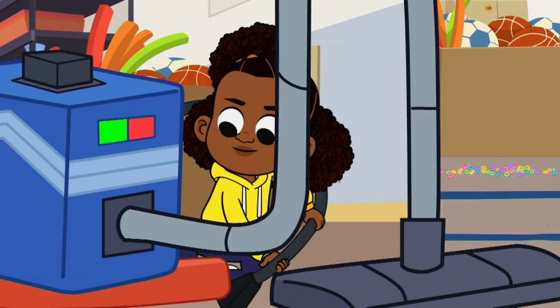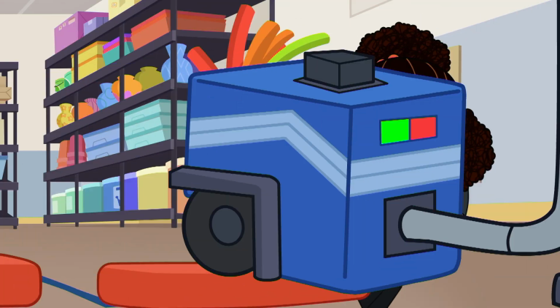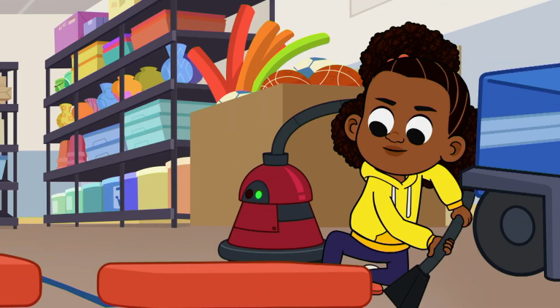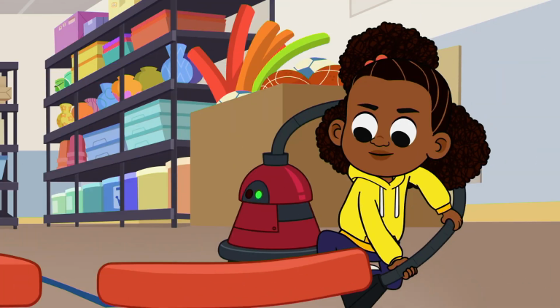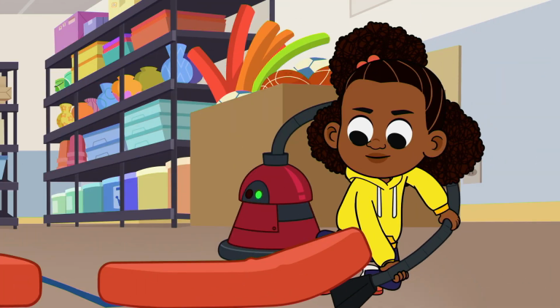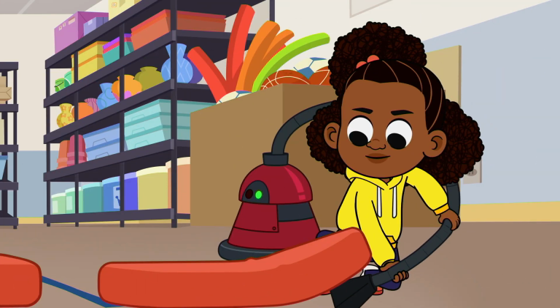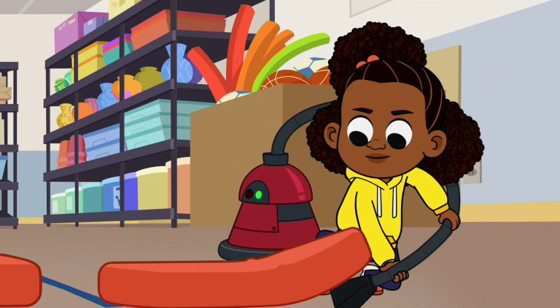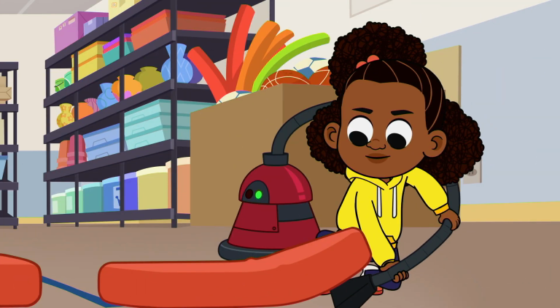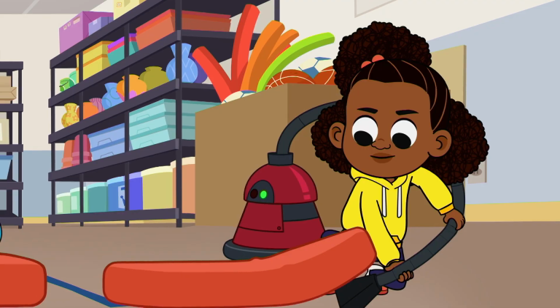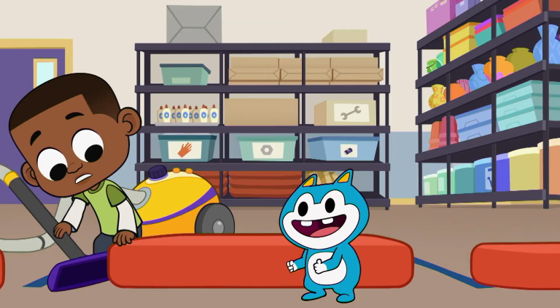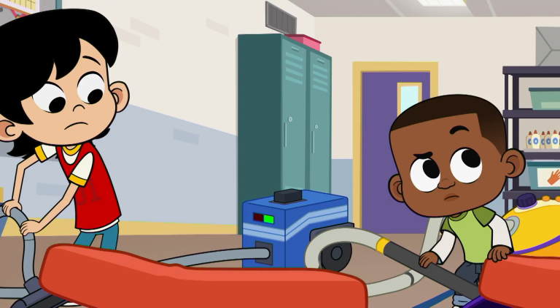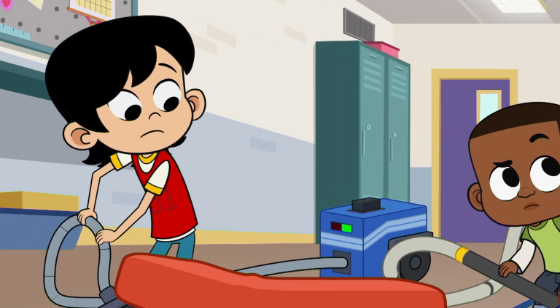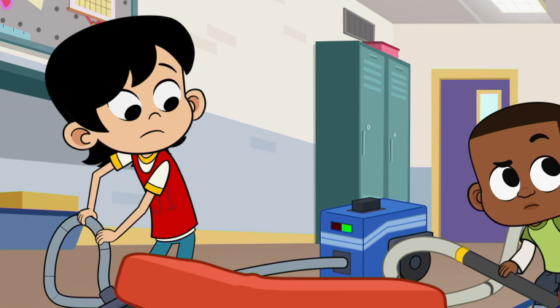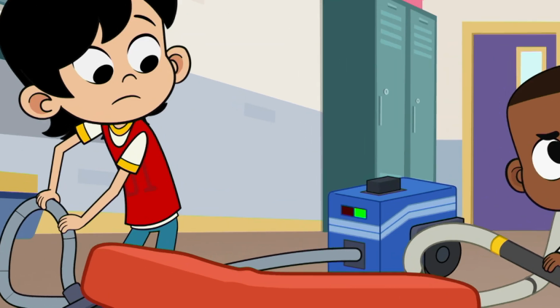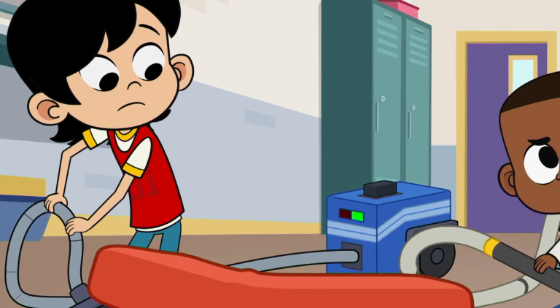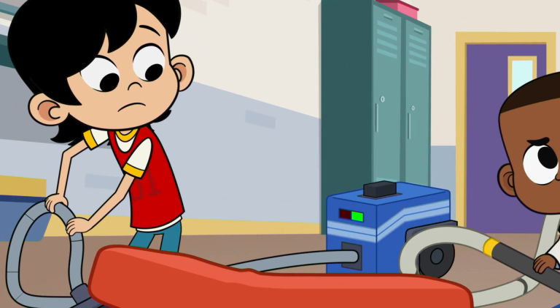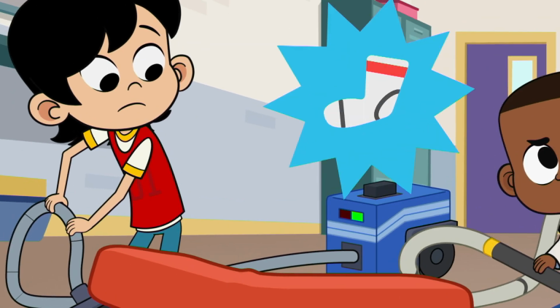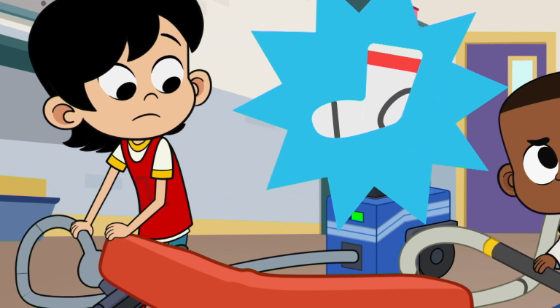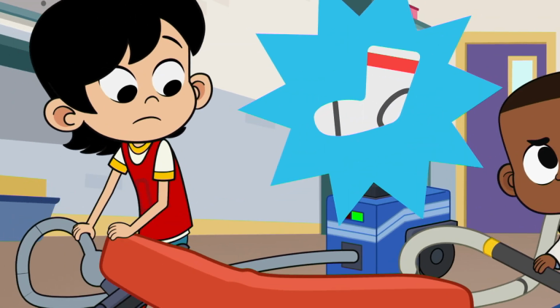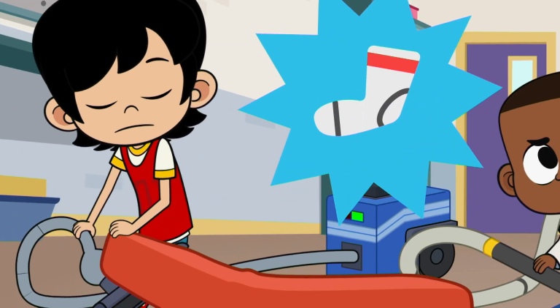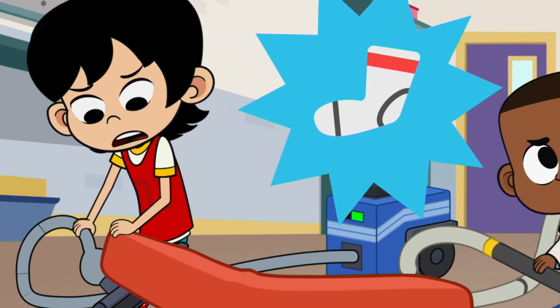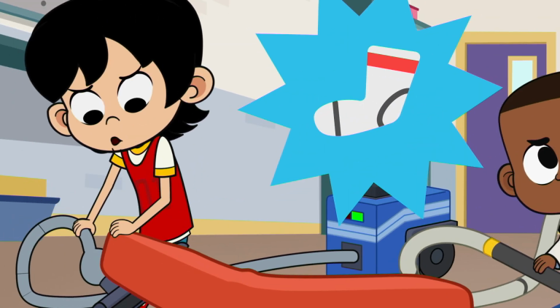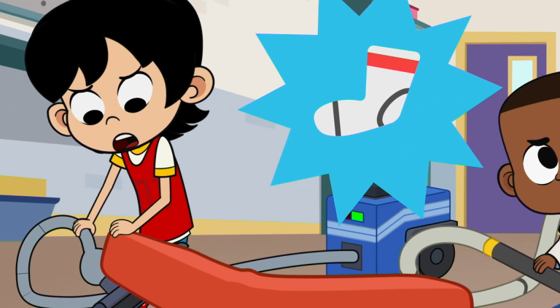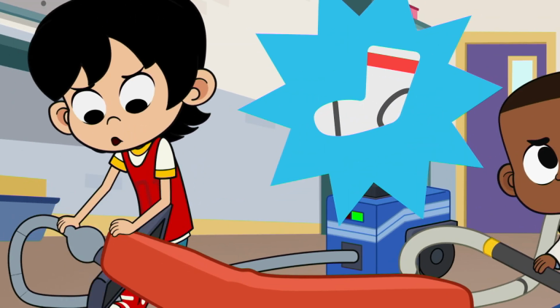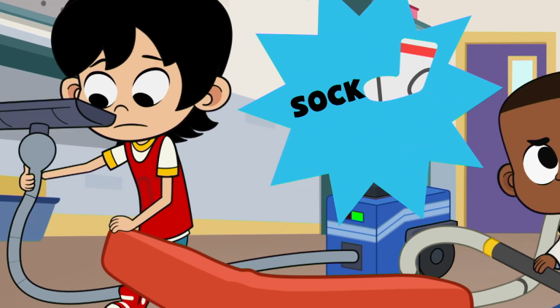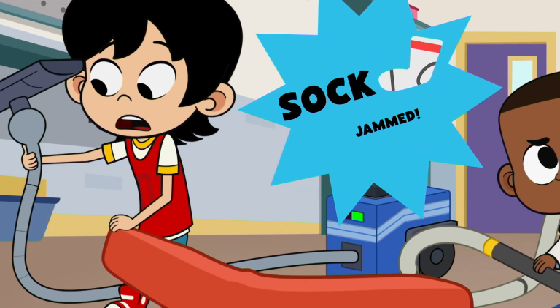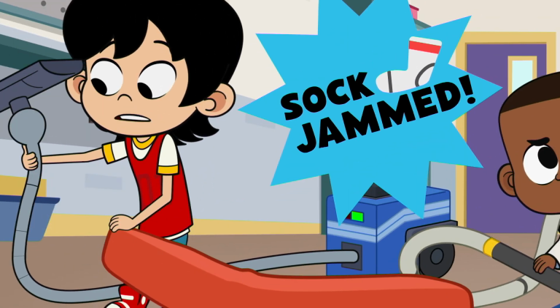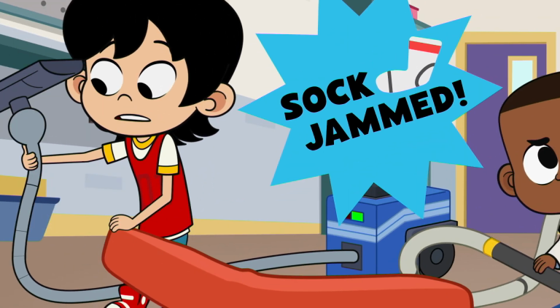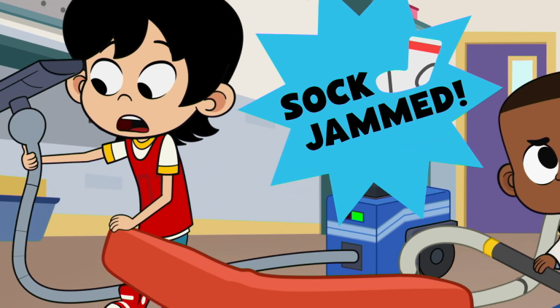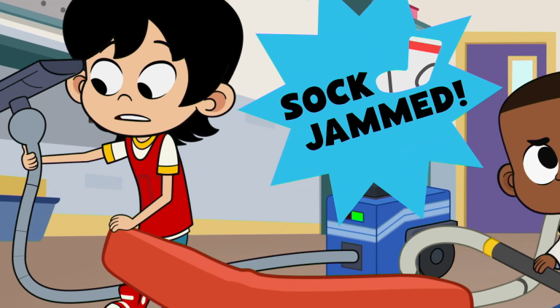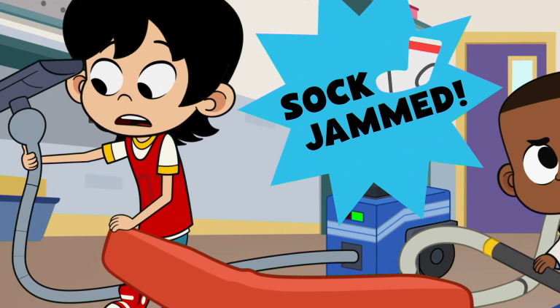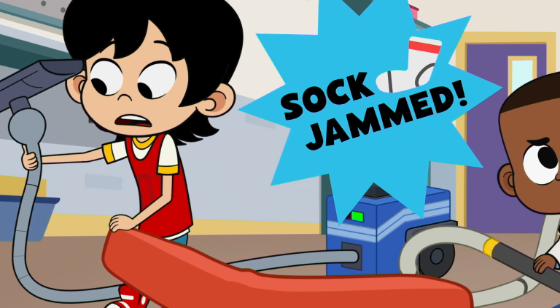Uh-oh, looks like the blue vac got stuck on some footwear. Oh, no! I think sock jam.